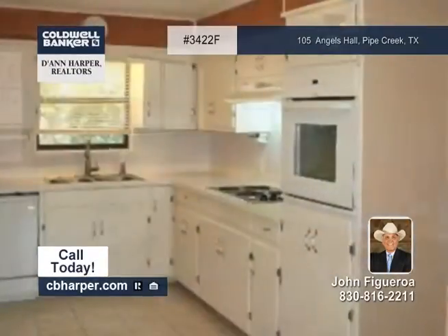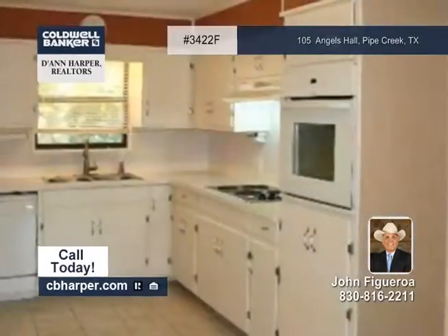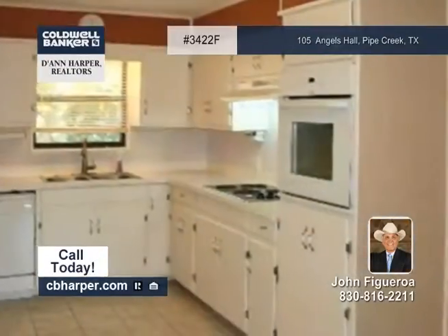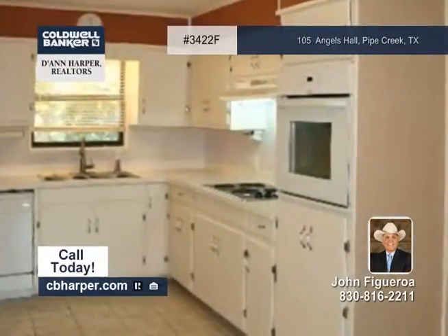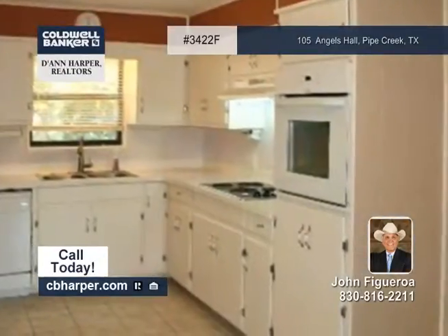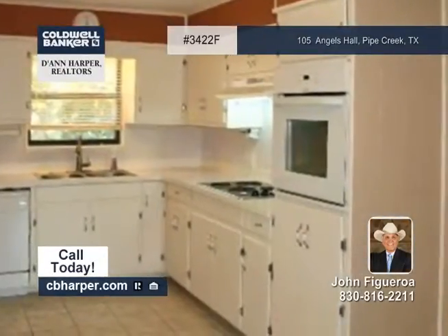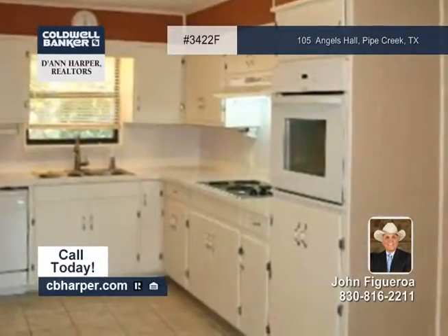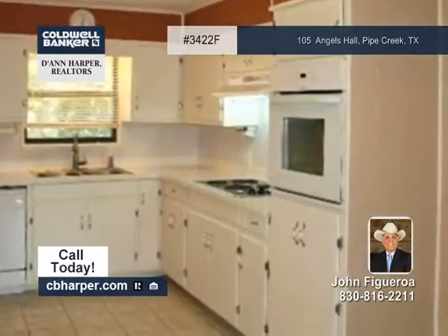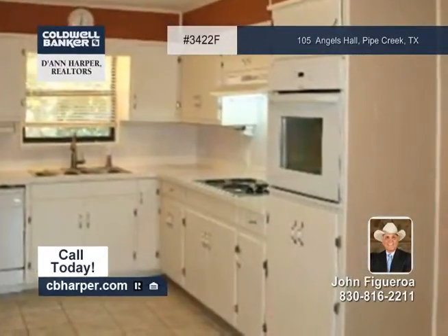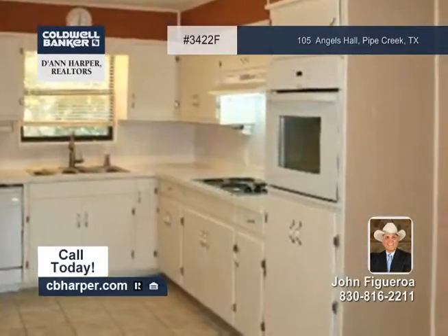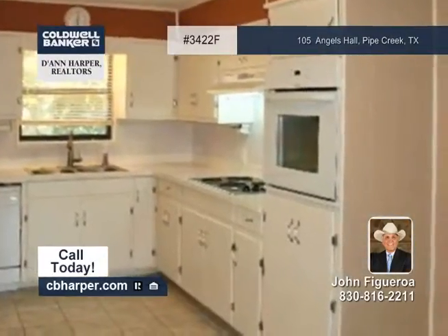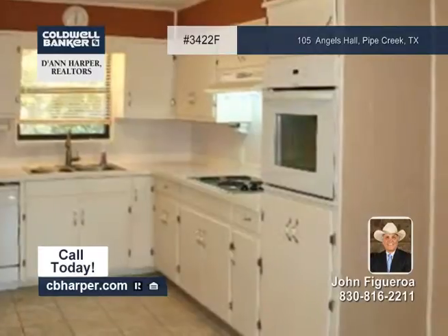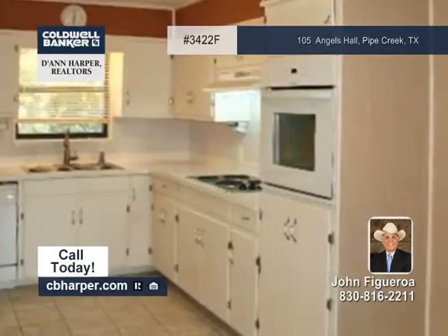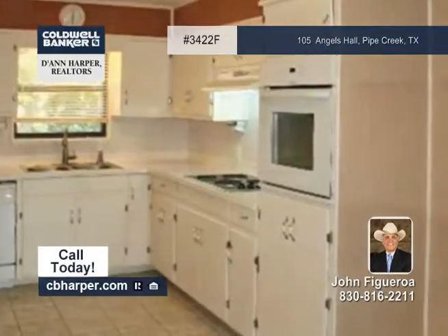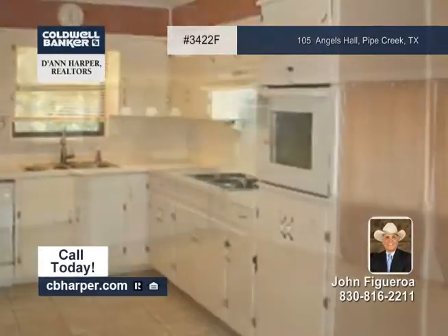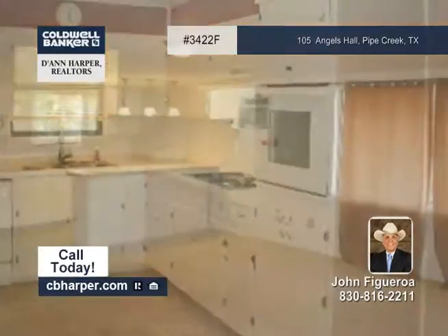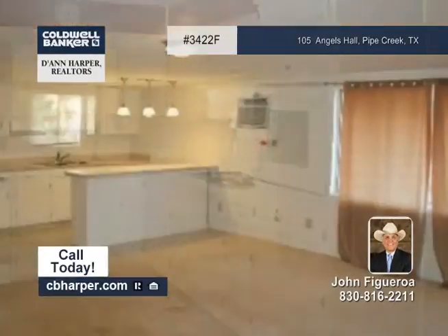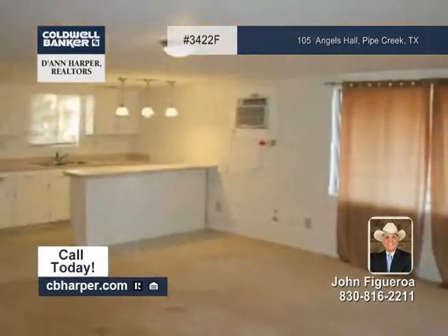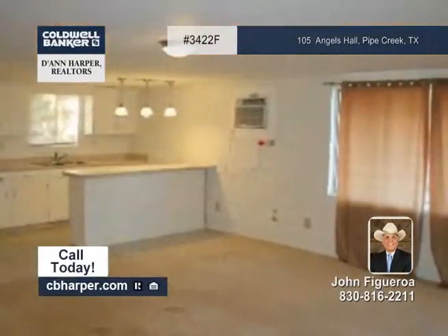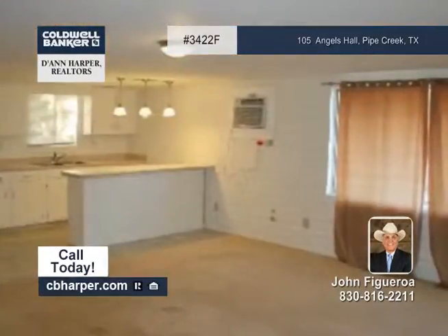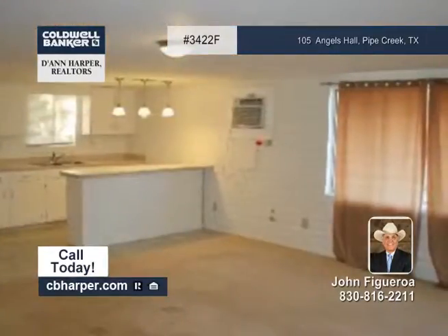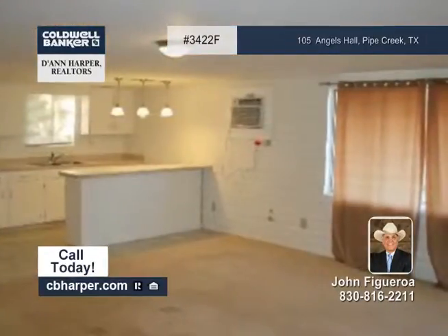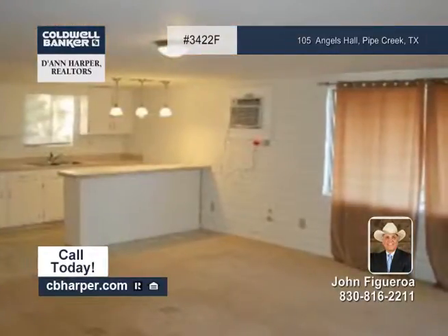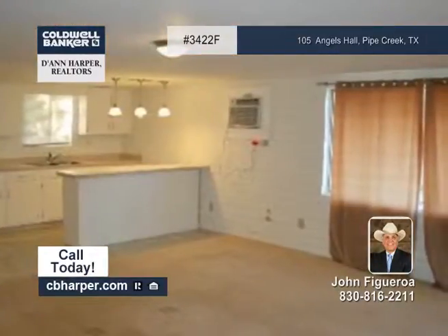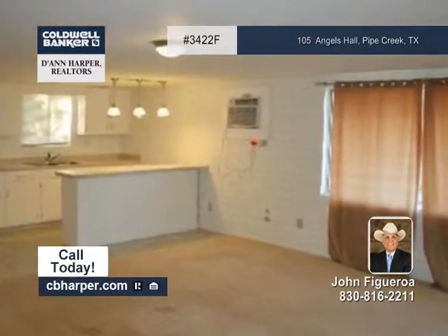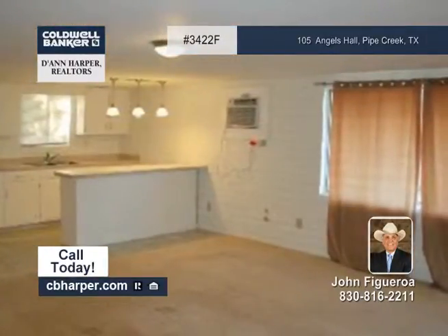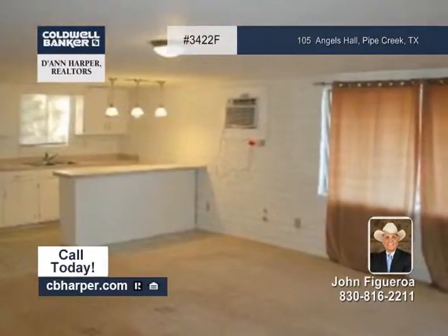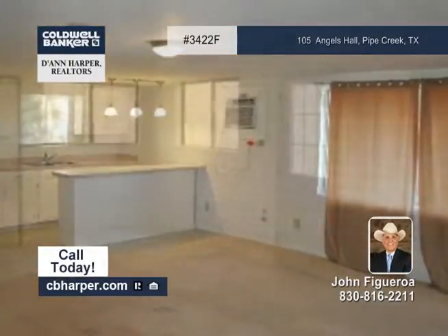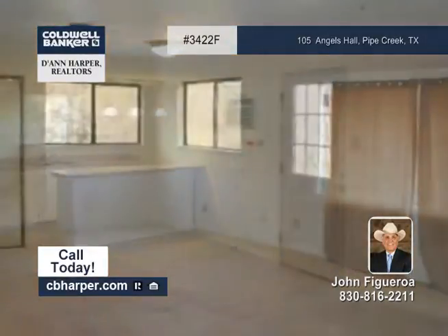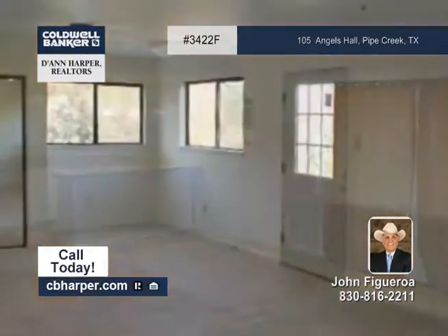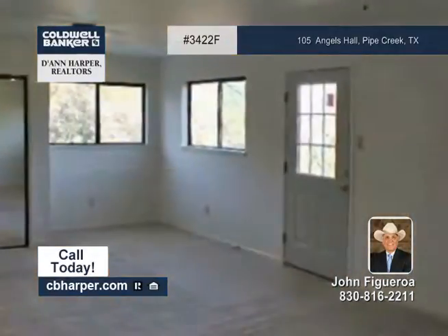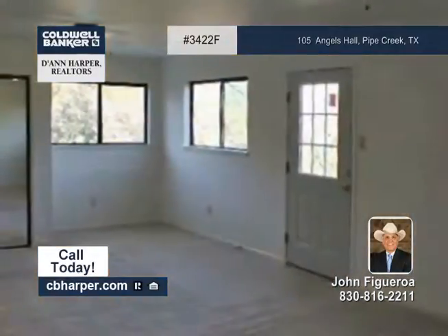Inside, you'll find an open living area, a large master bedroom with a deck, and a game room with a kitchenette and full bath.